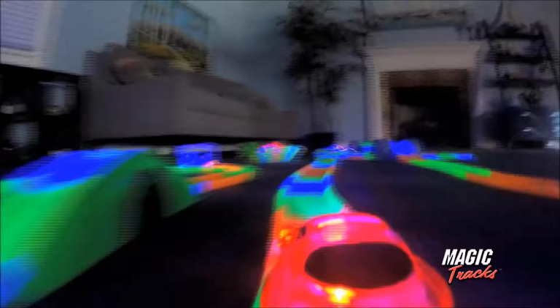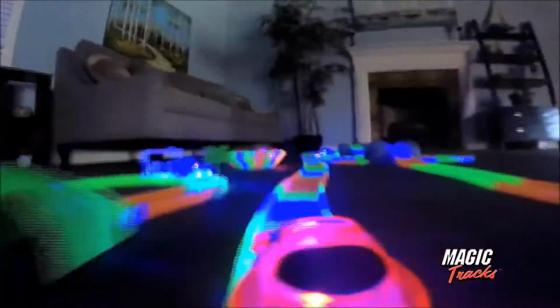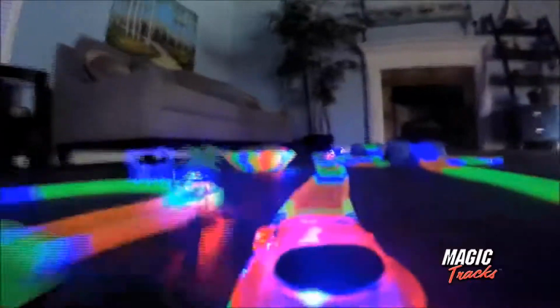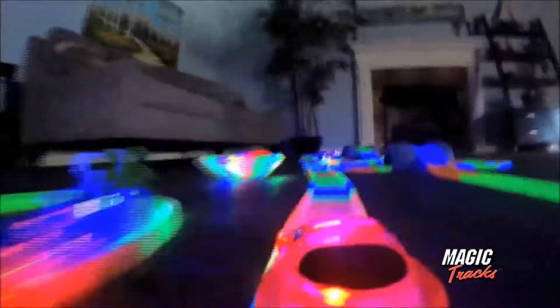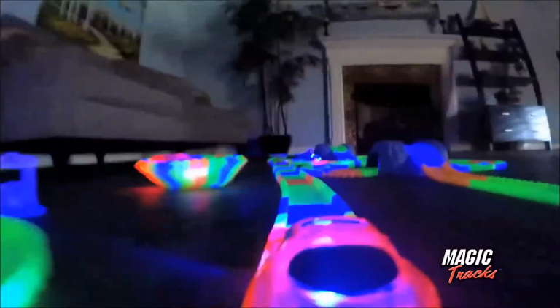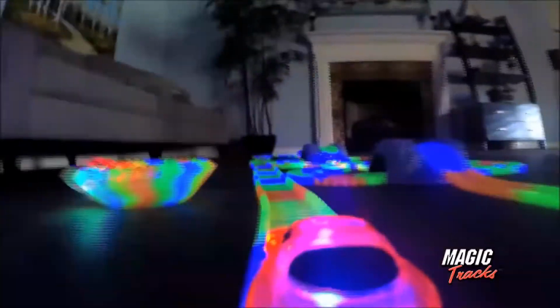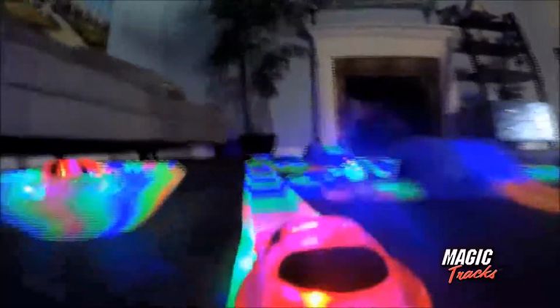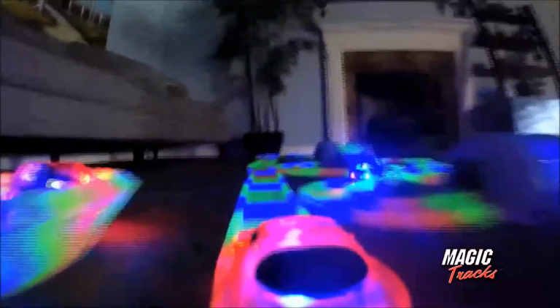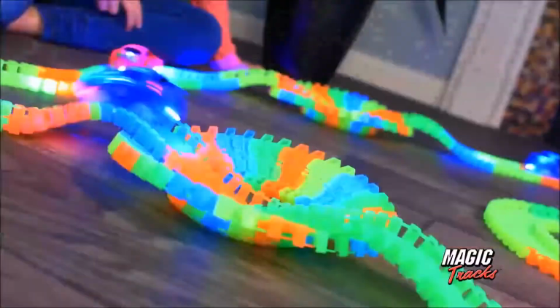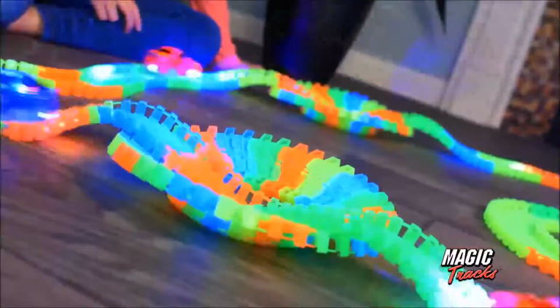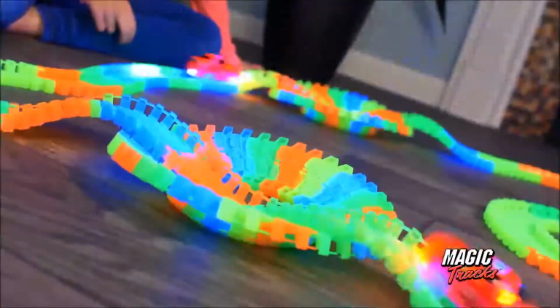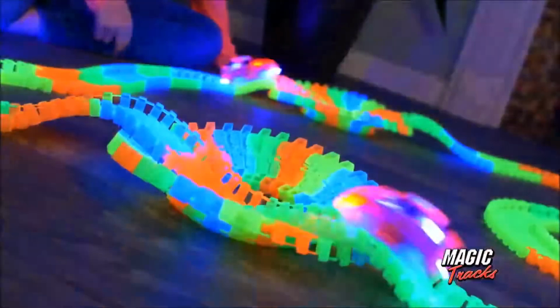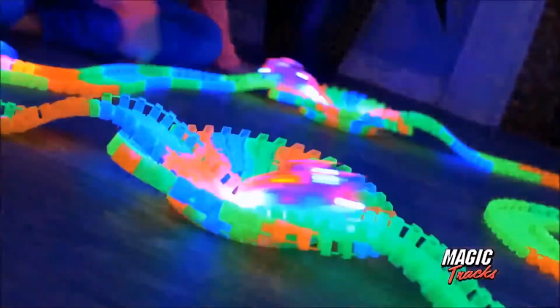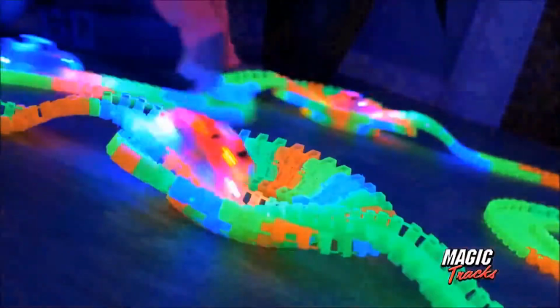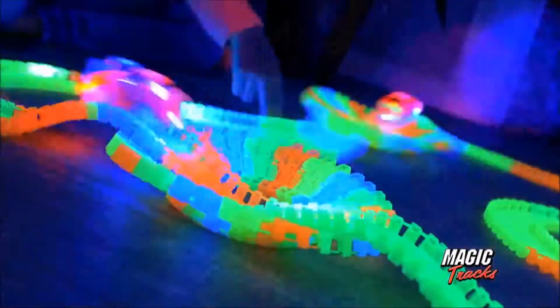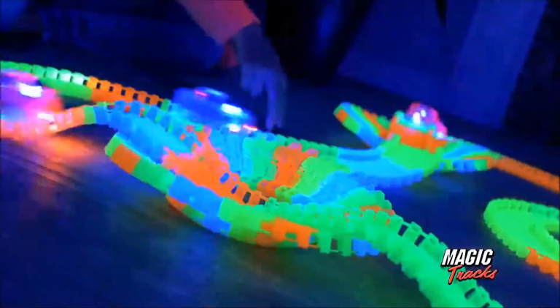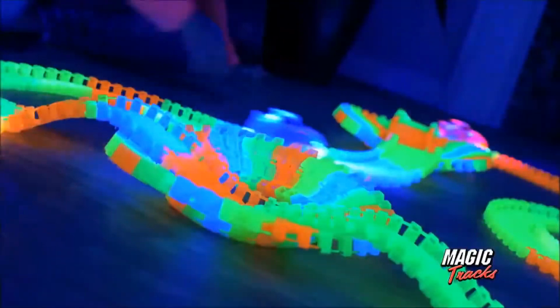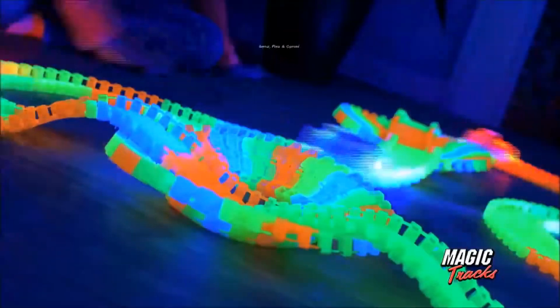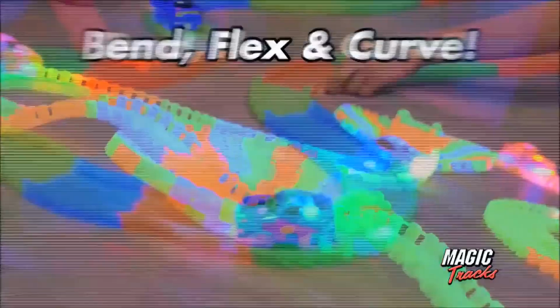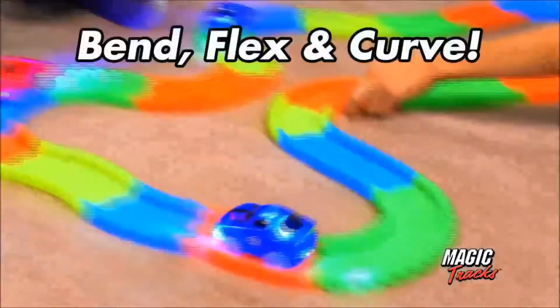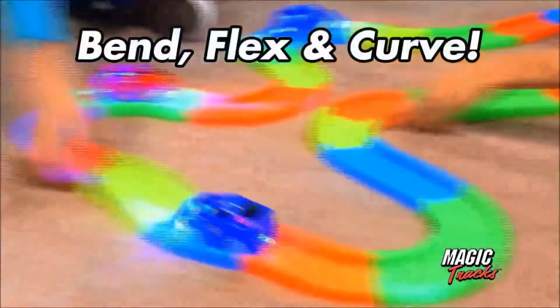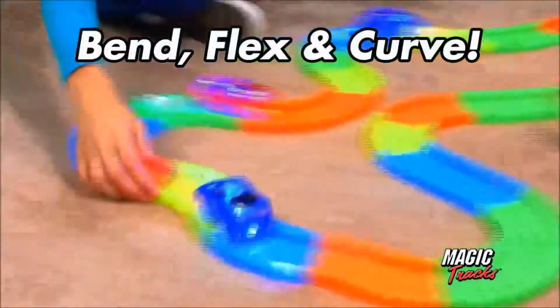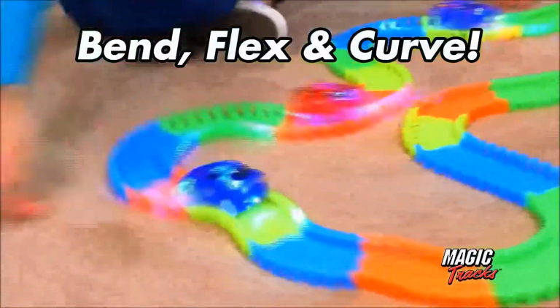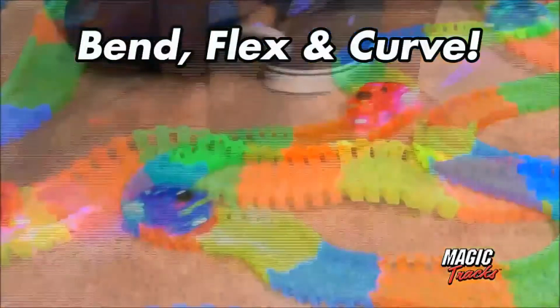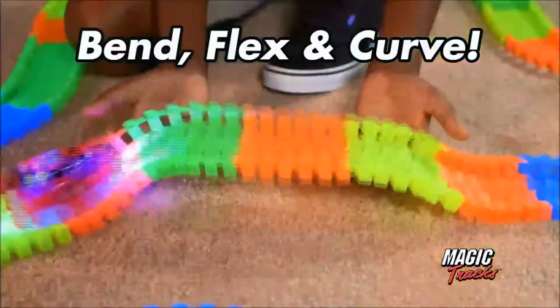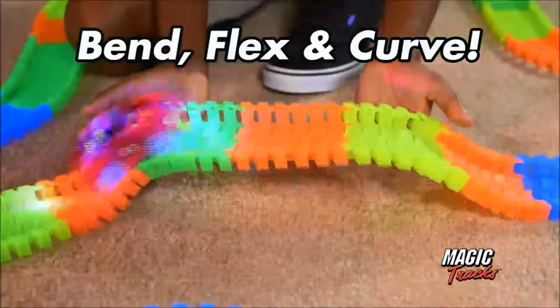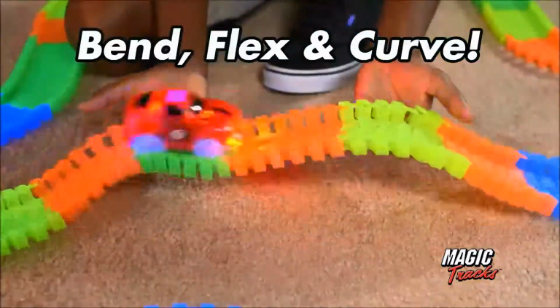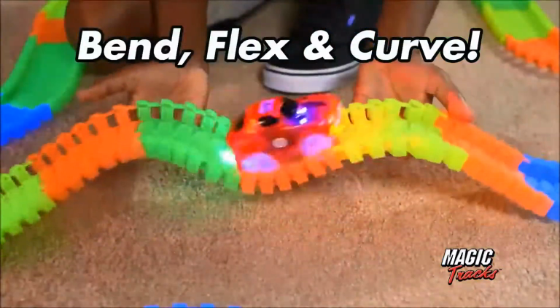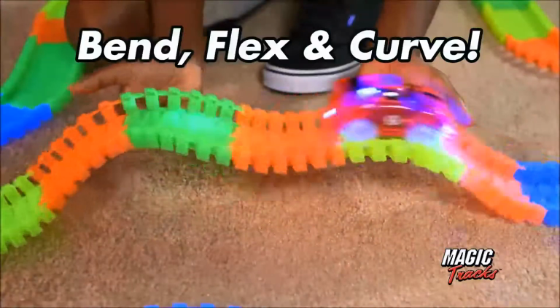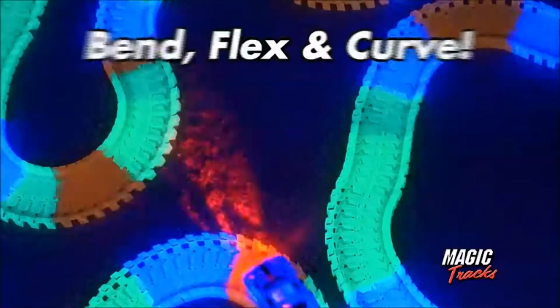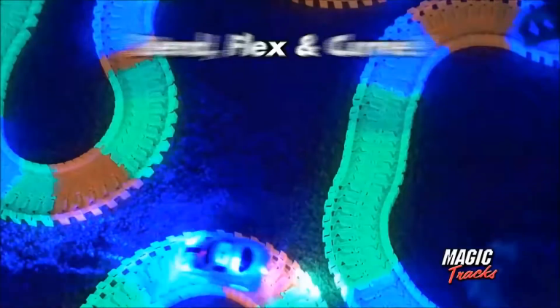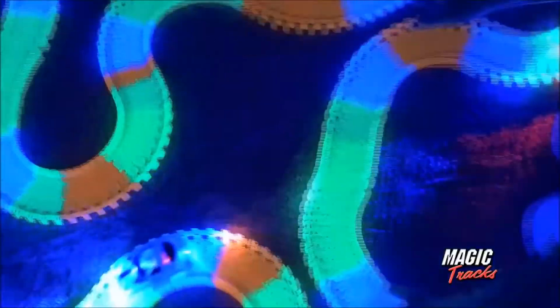Put the pedal to the metal and zoom around the track. Bend it, flex it, curve it to the max.